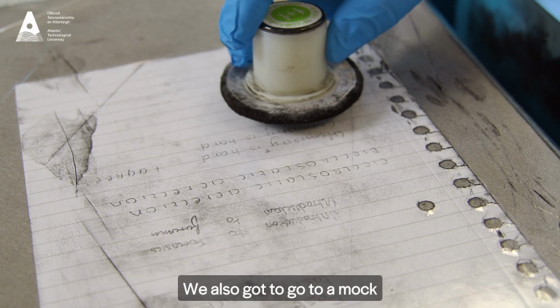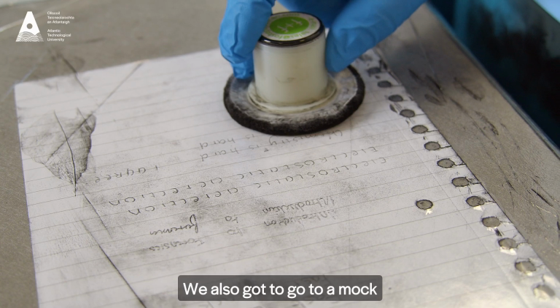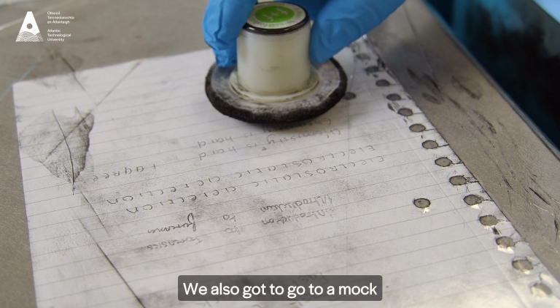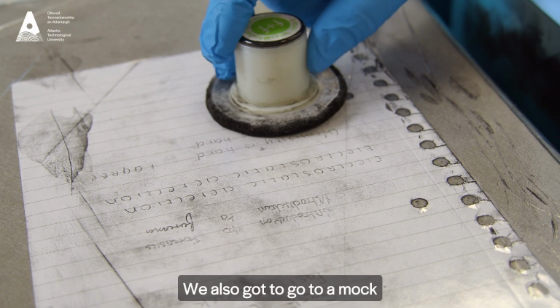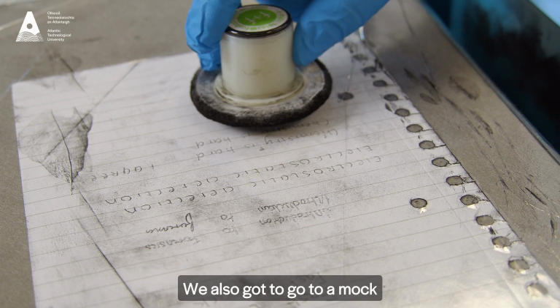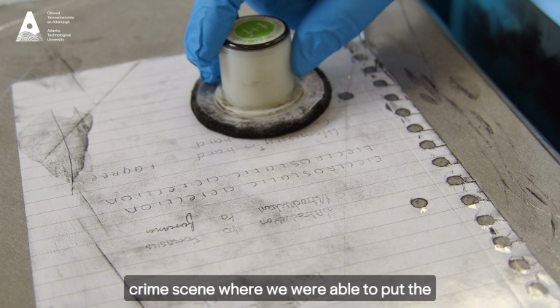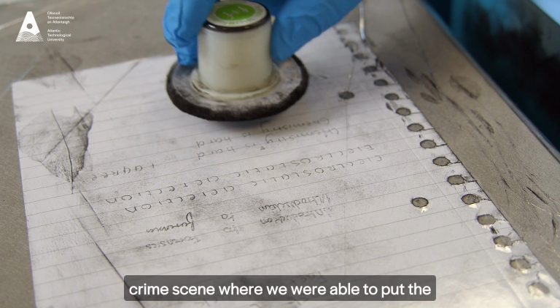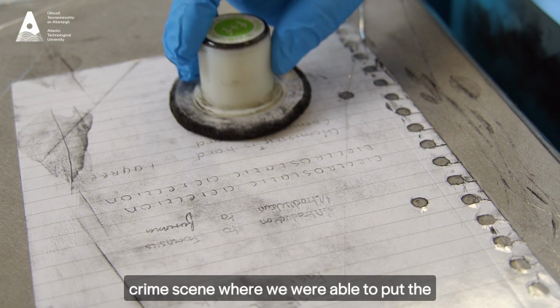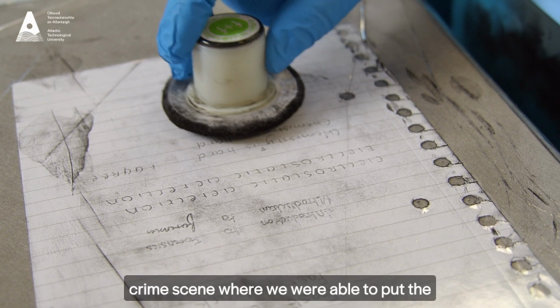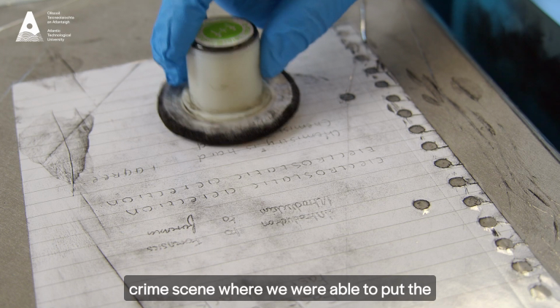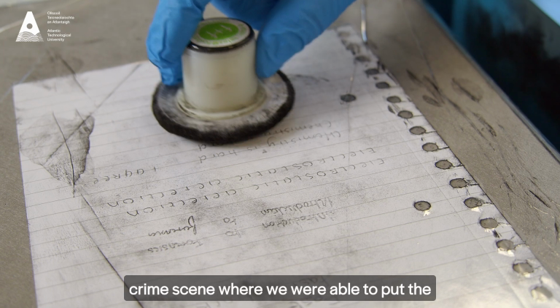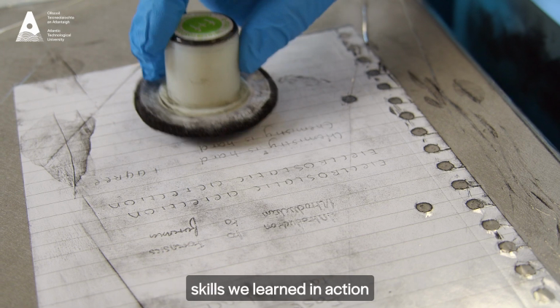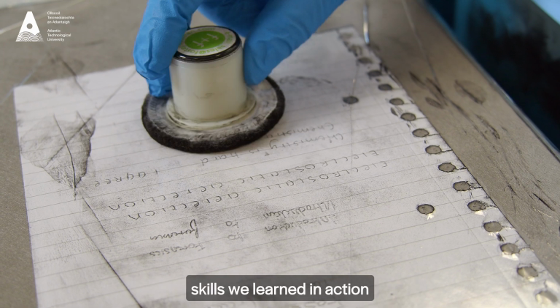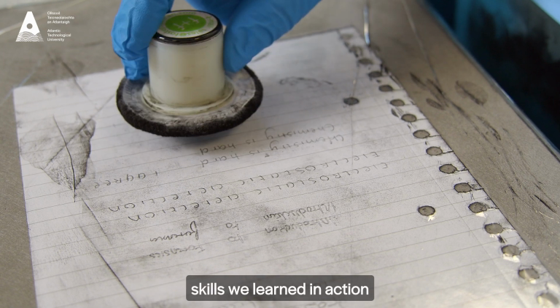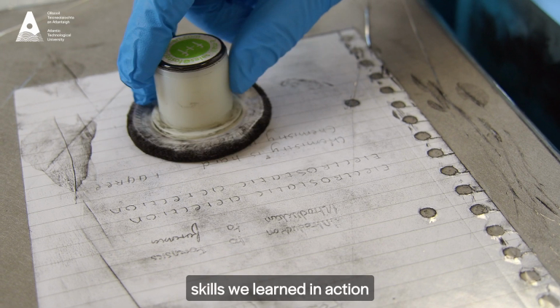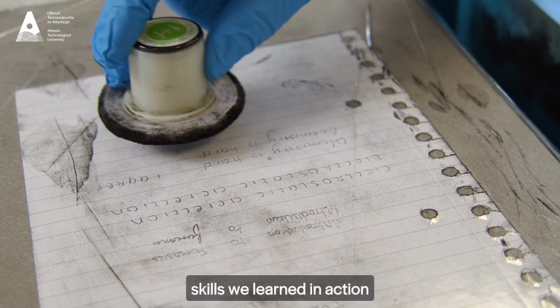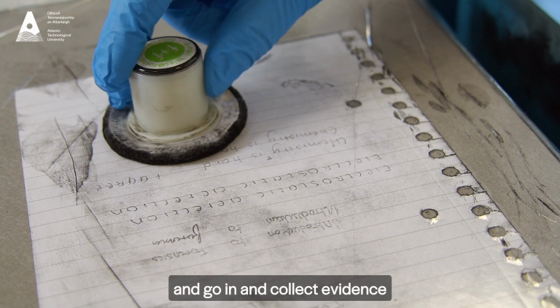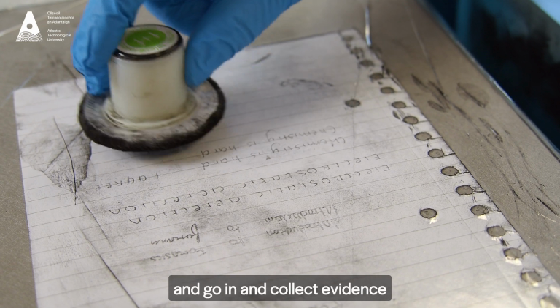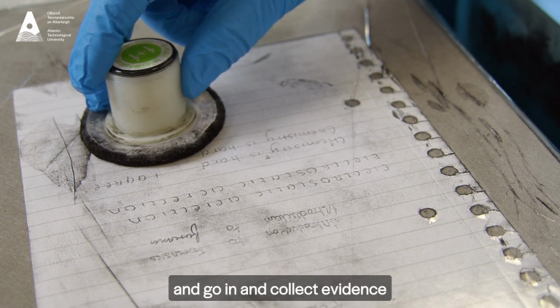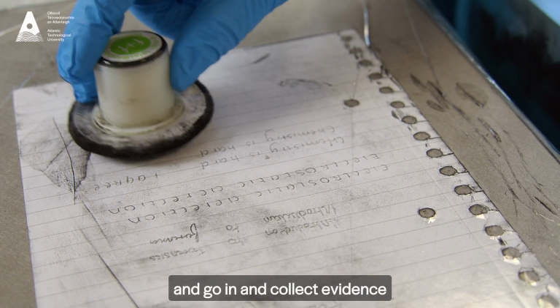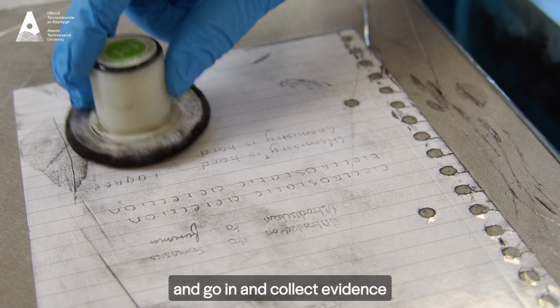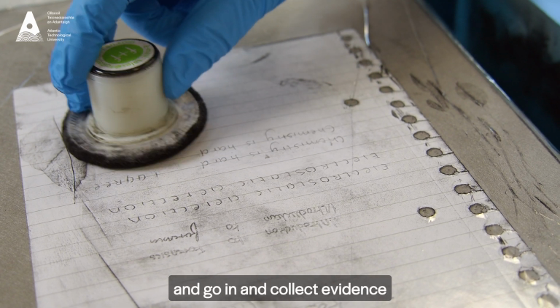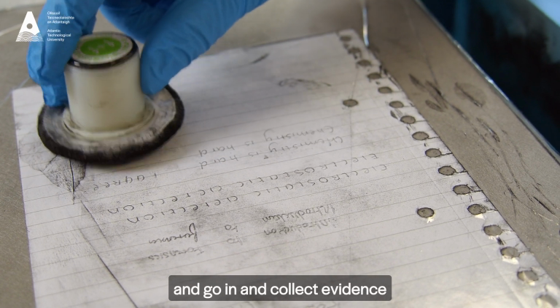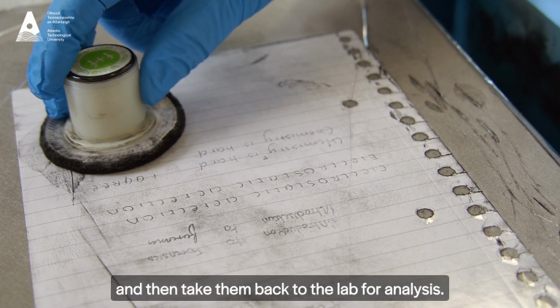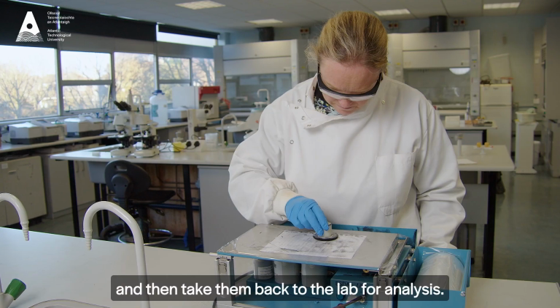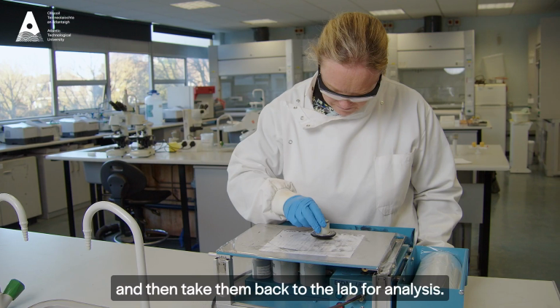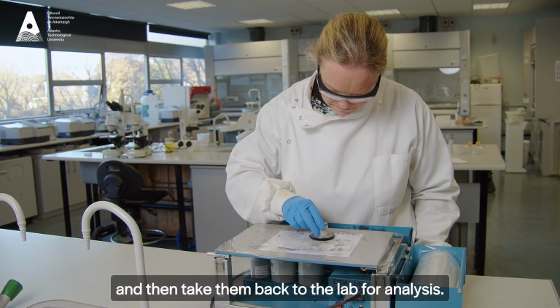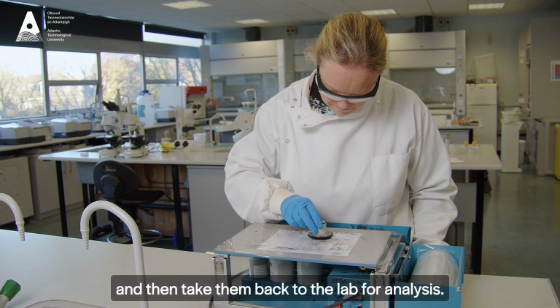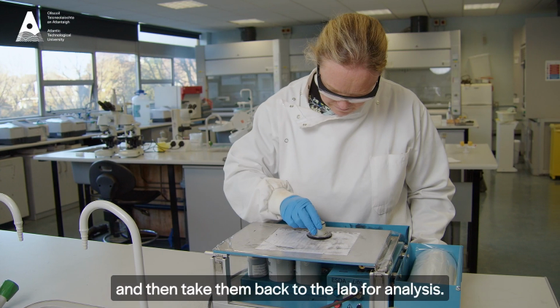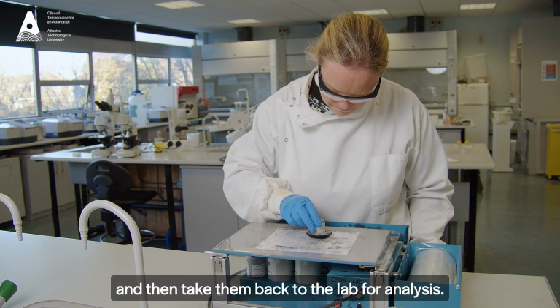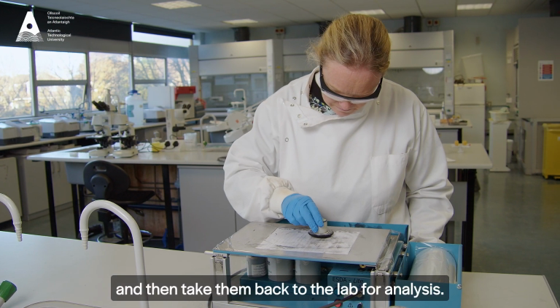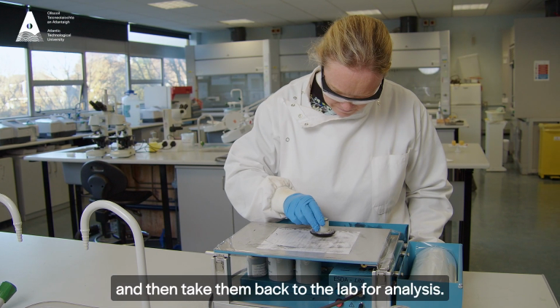I worked on ethanol analysis of blood, urine, and vitreous samples using Perkin-Elmer gas chromatography. We also got to go to a mock crime scene where we were able to put the skills we learned into action, go in and collect evidence, and then take them back to the lab for analysis.